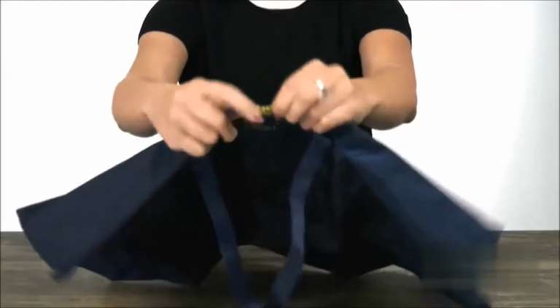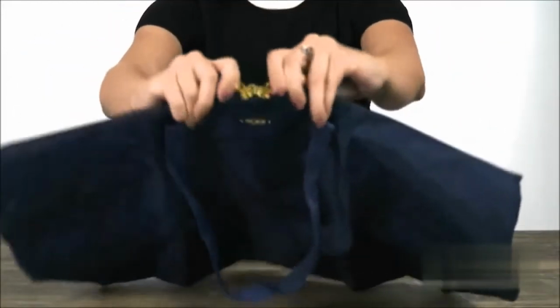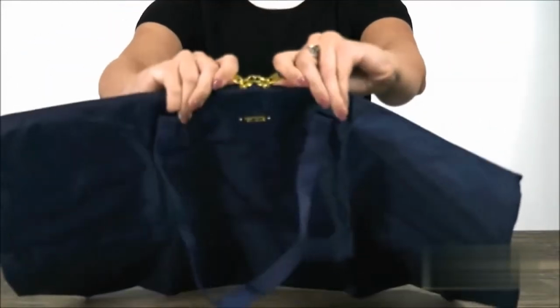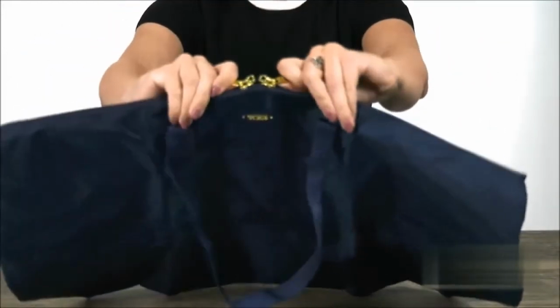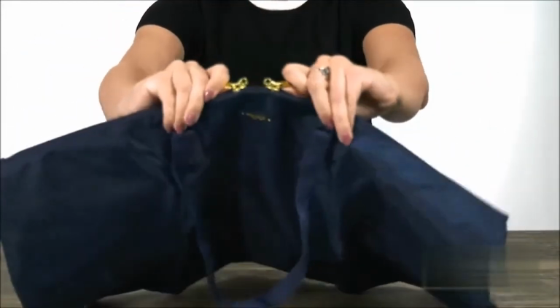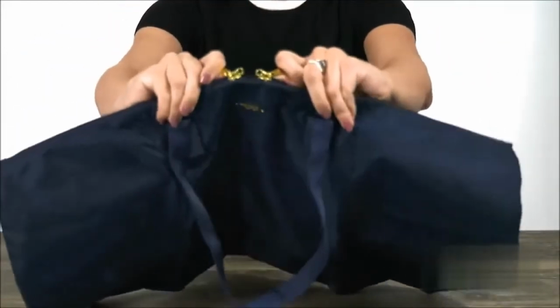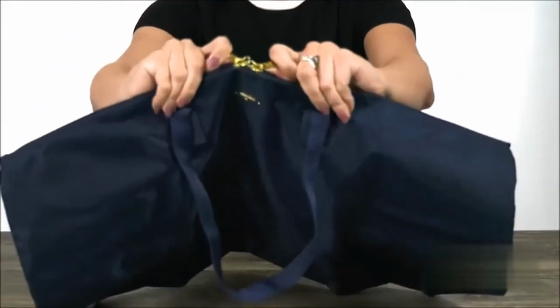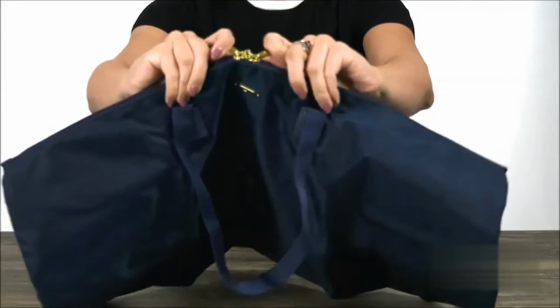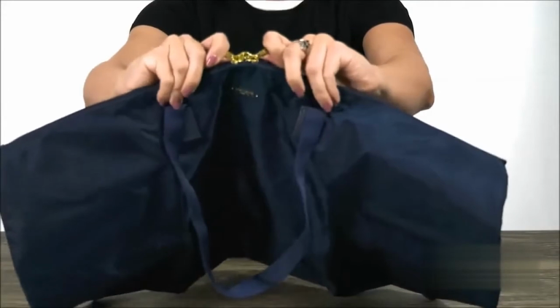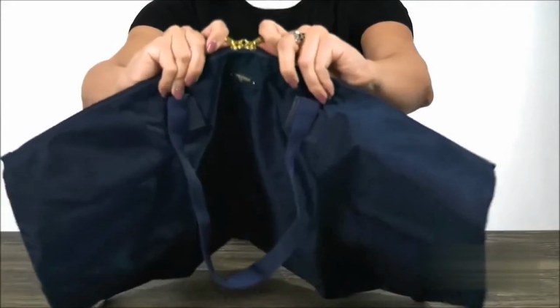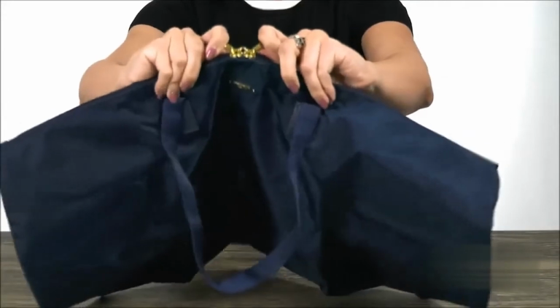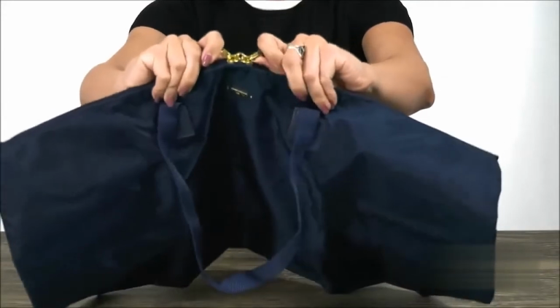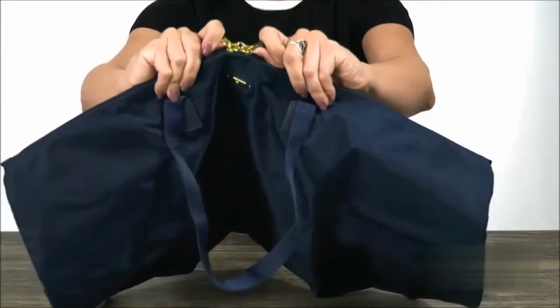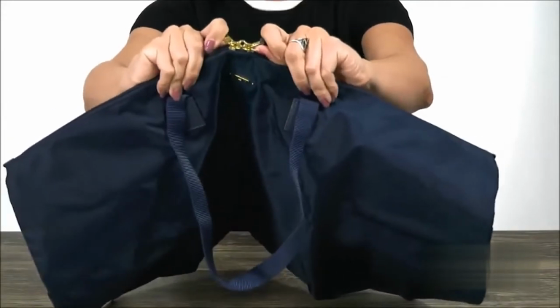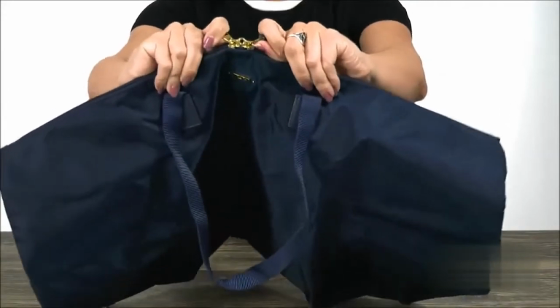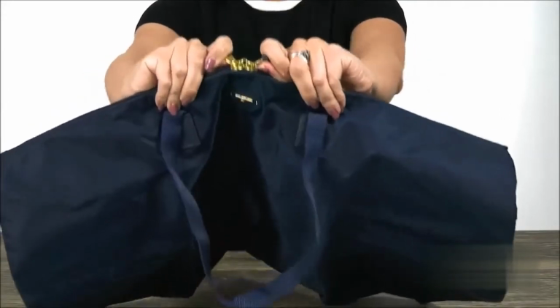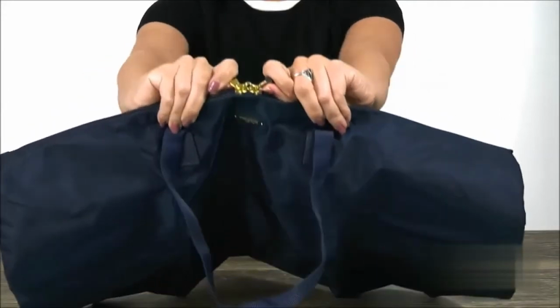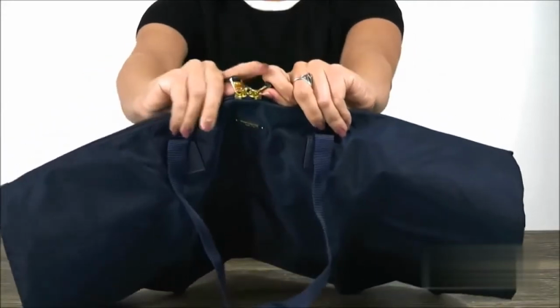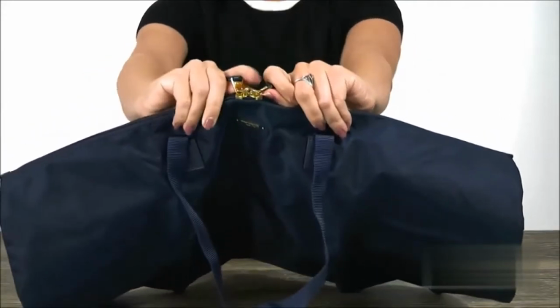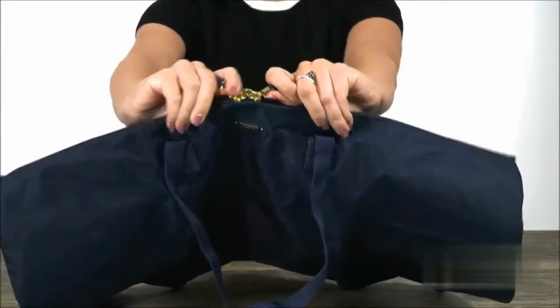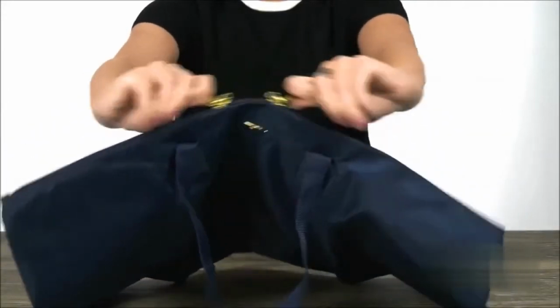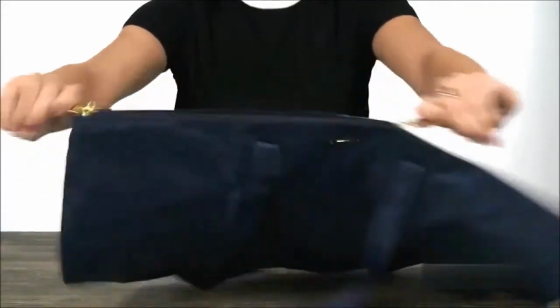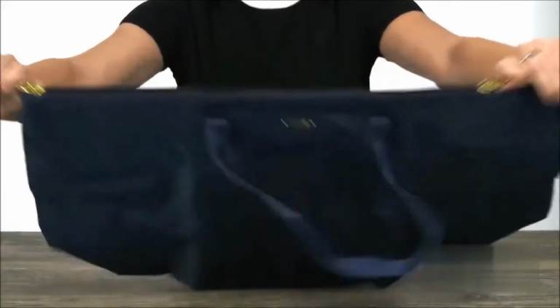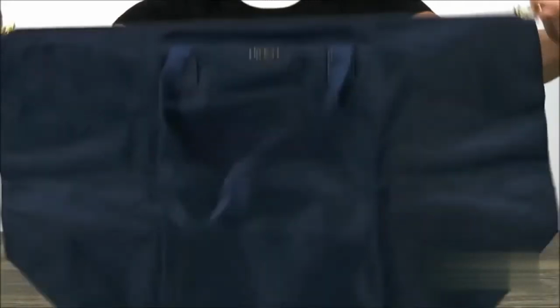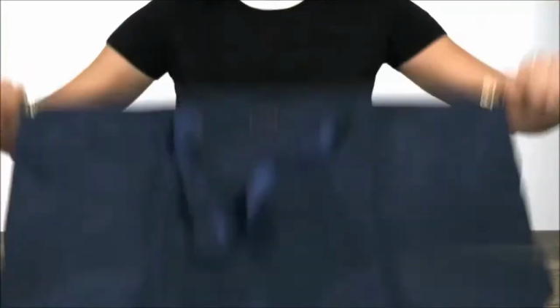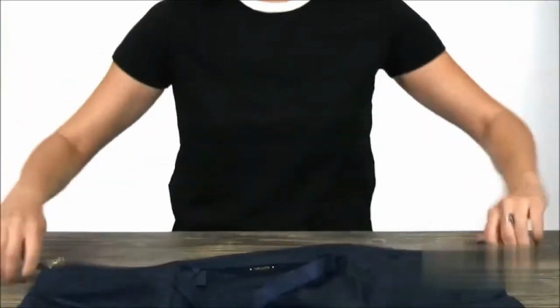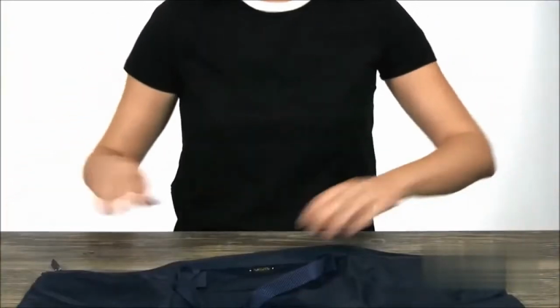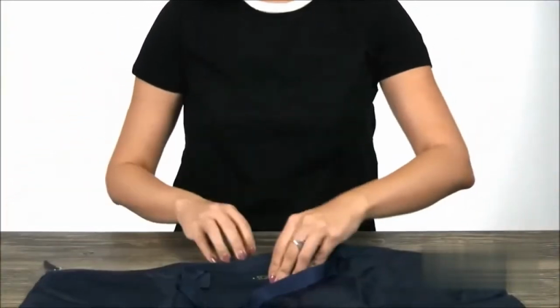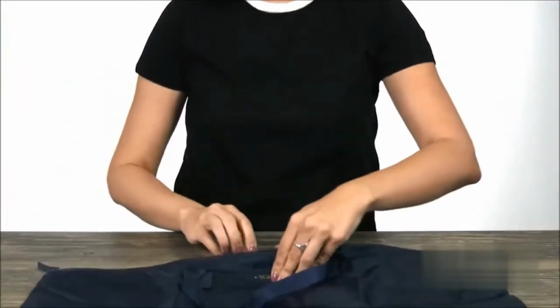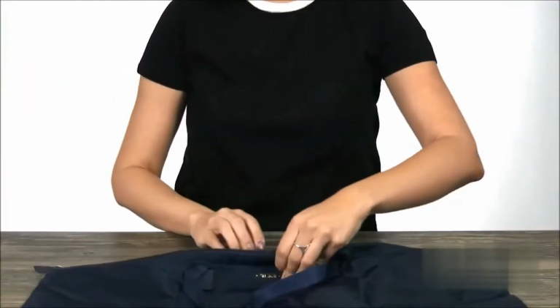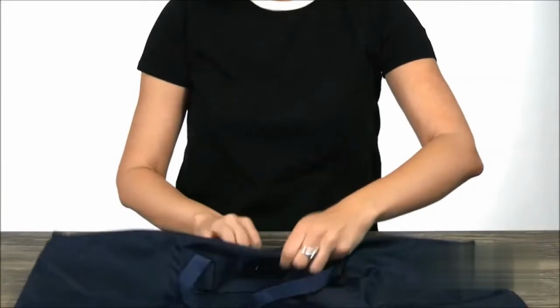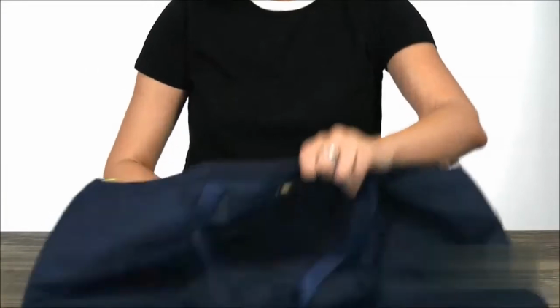The top has a double zipper, with those cool little aligning zippers that you can put a lock through to keep them together.